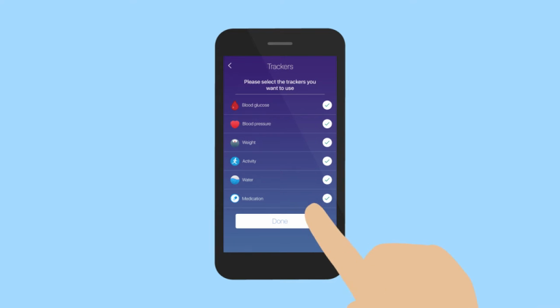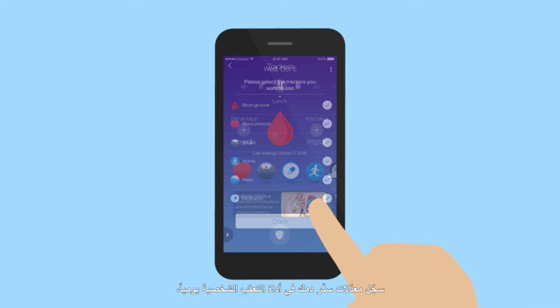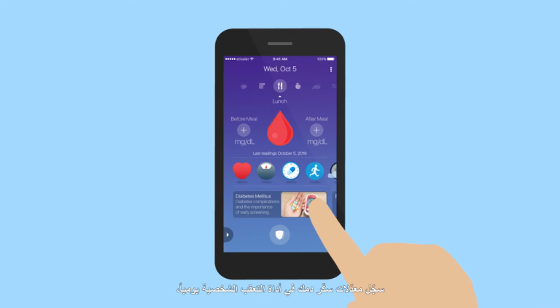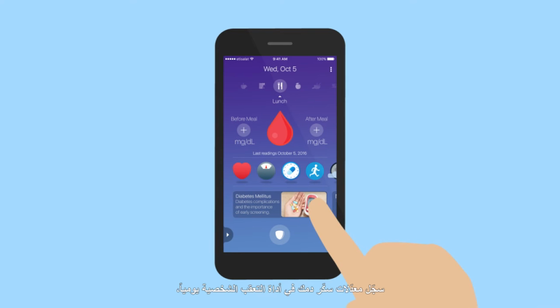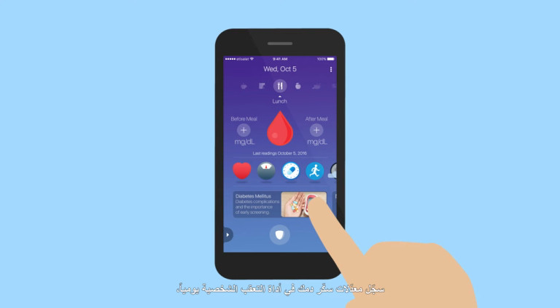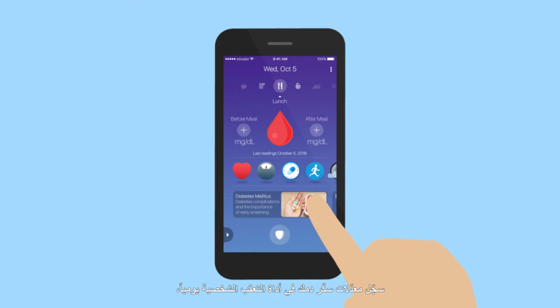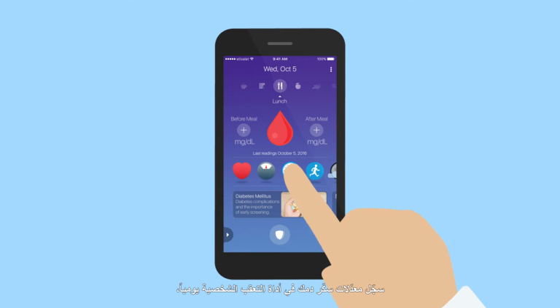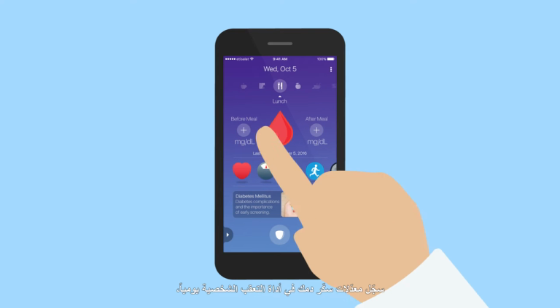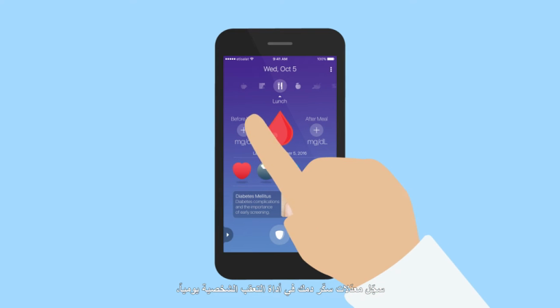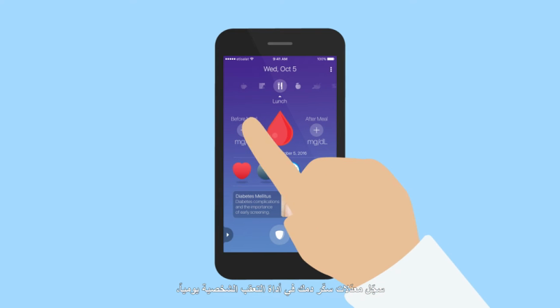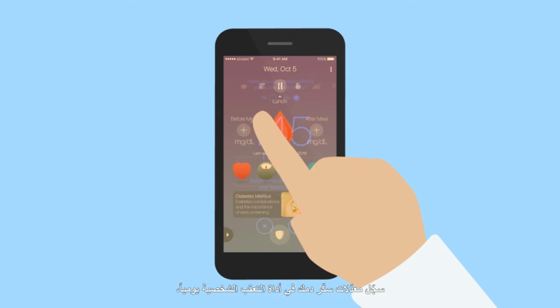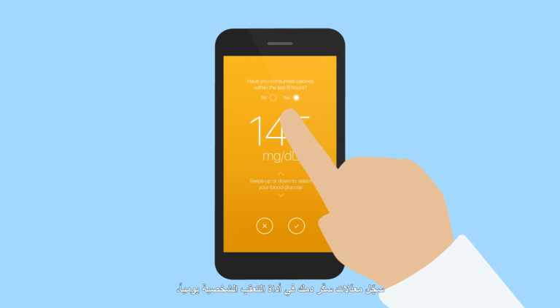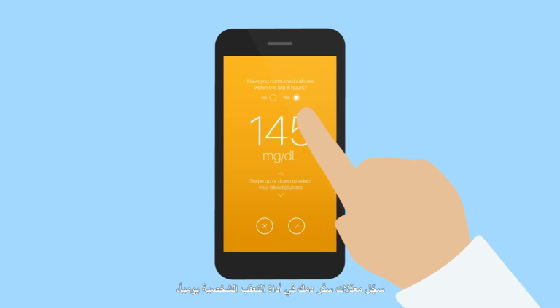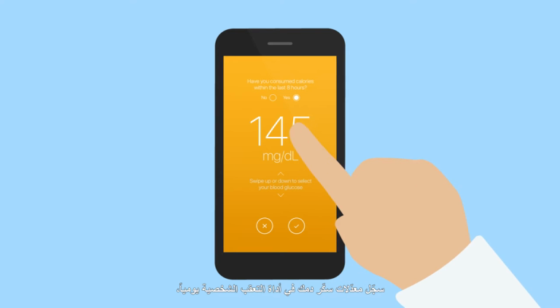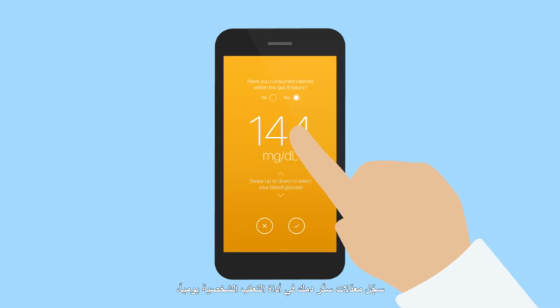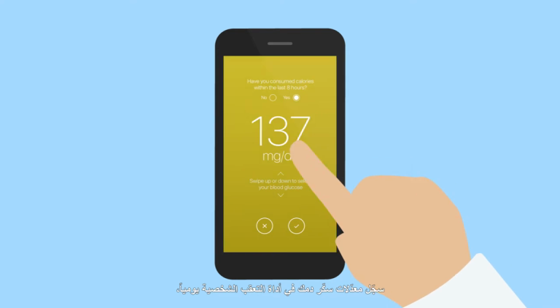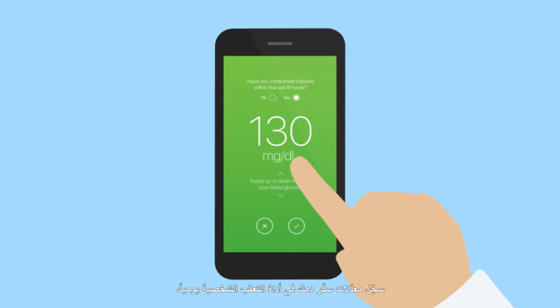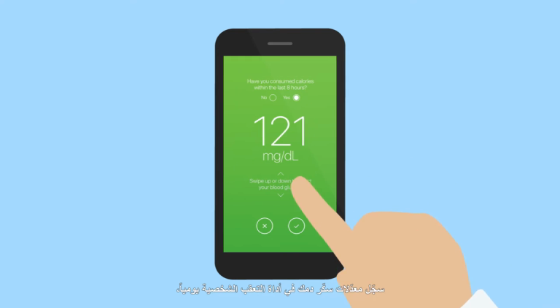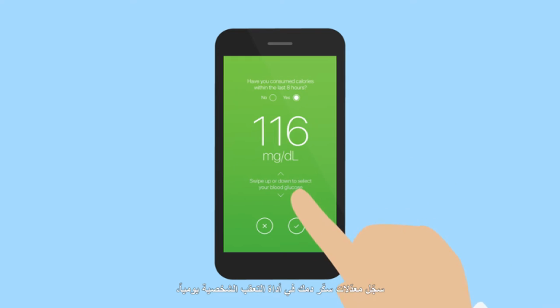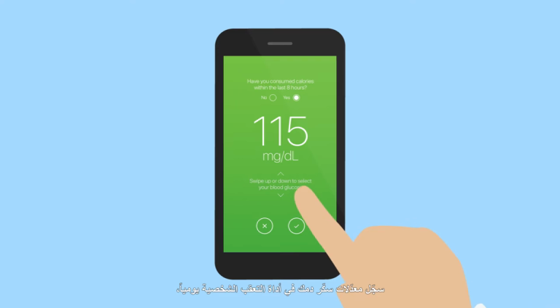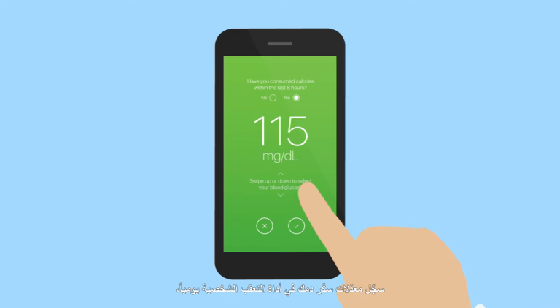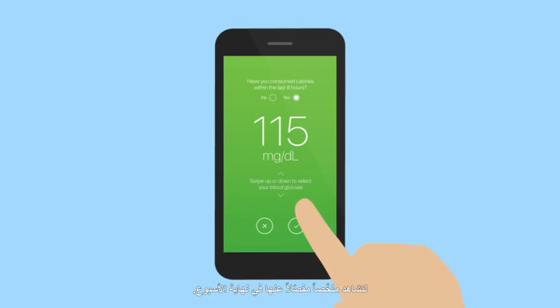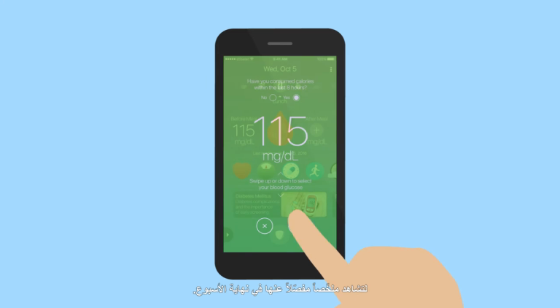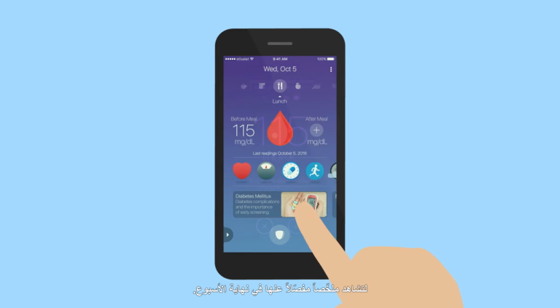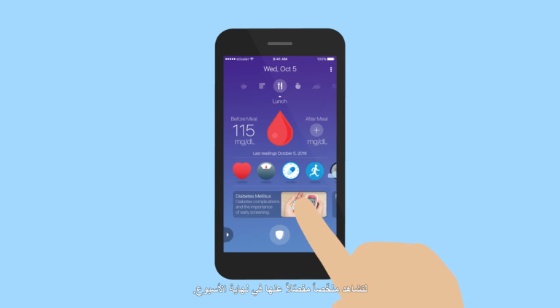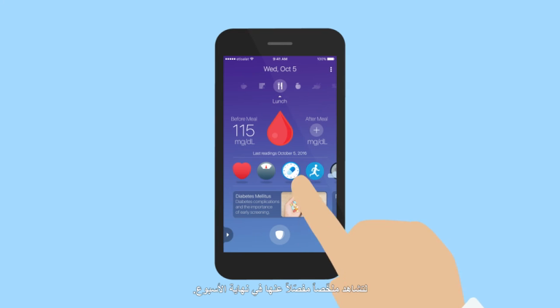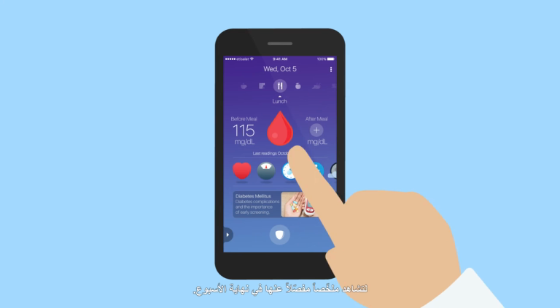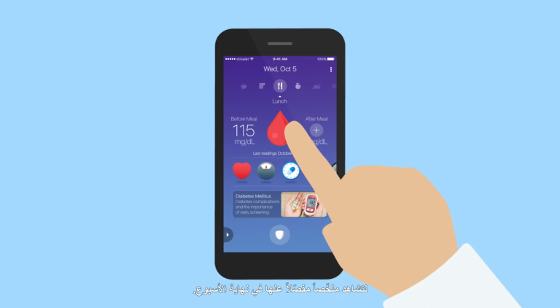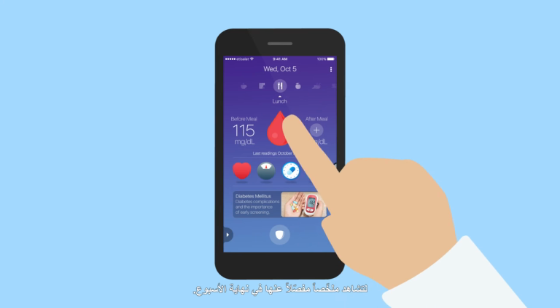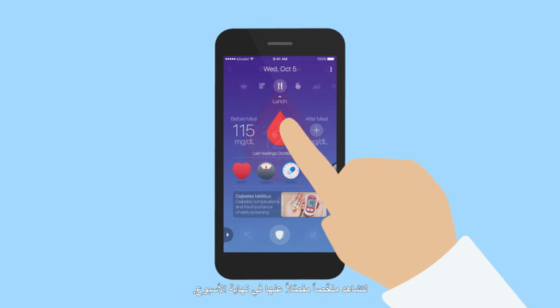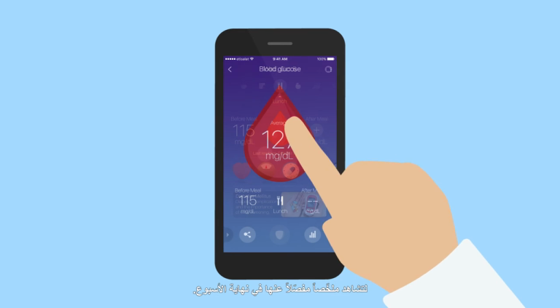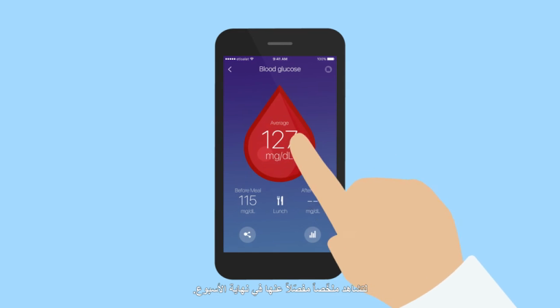Start by logging your blood glucose level into the personal tracker on a daily basis, and view a detailed summary at the end of the week.